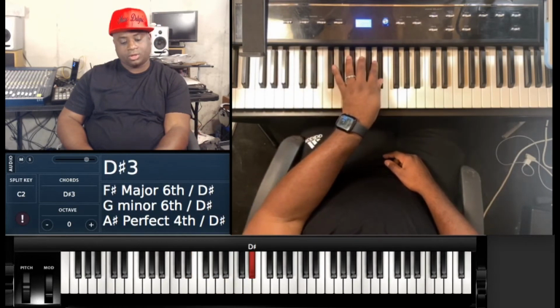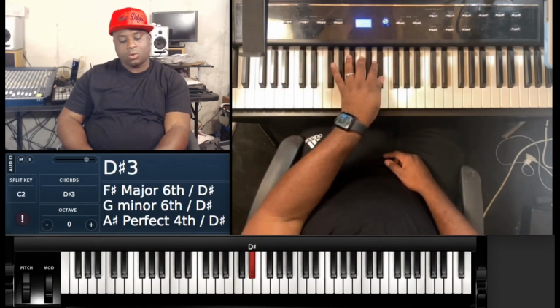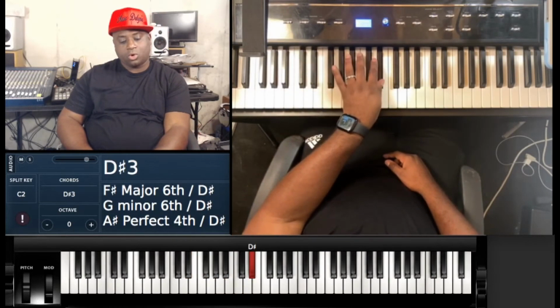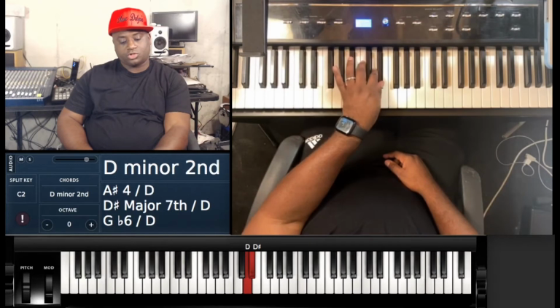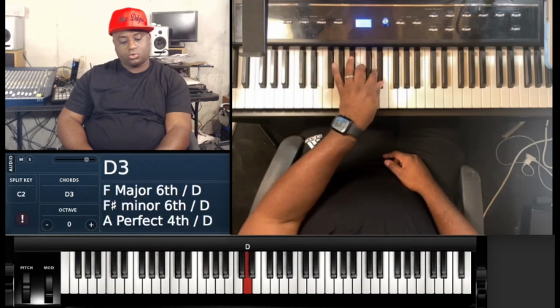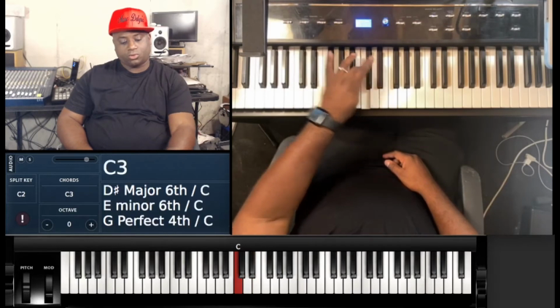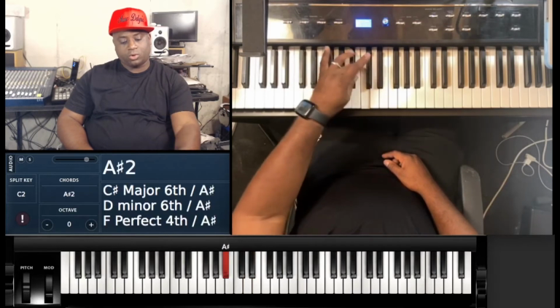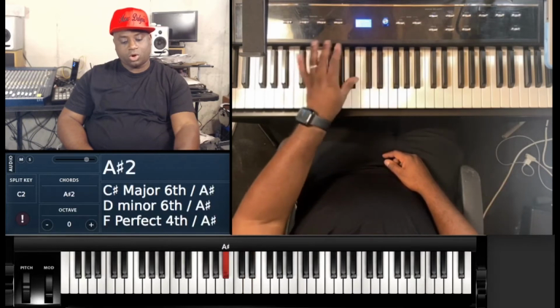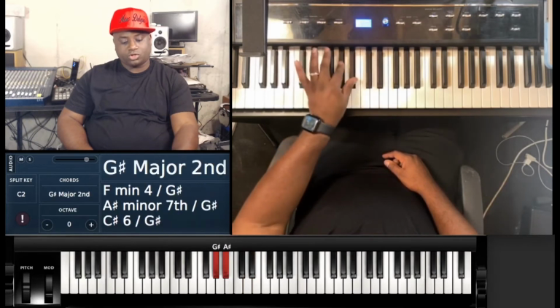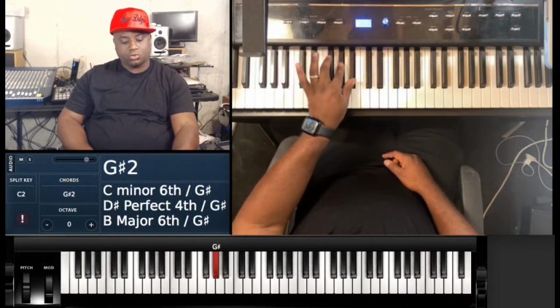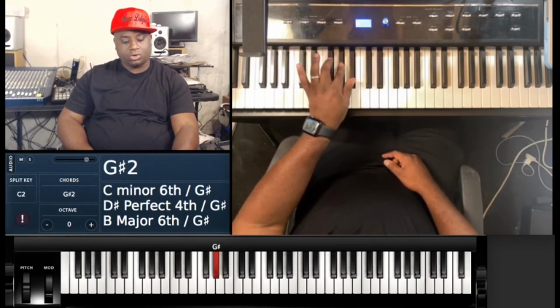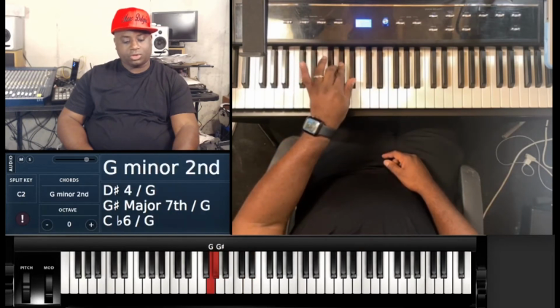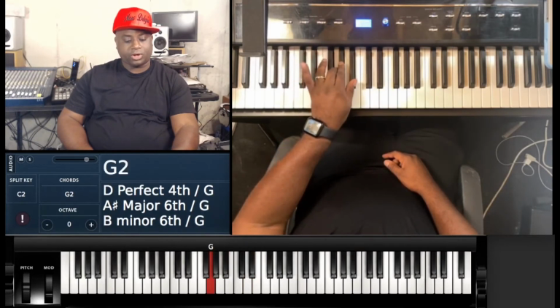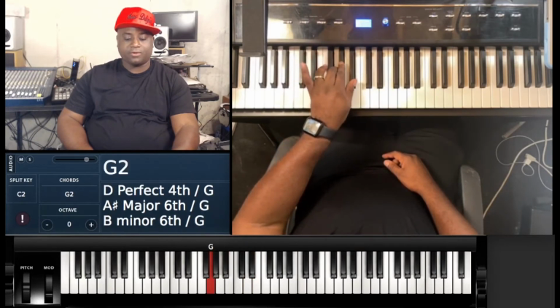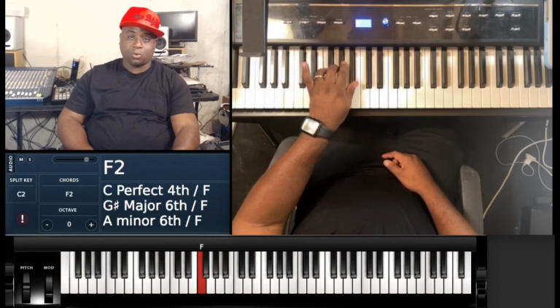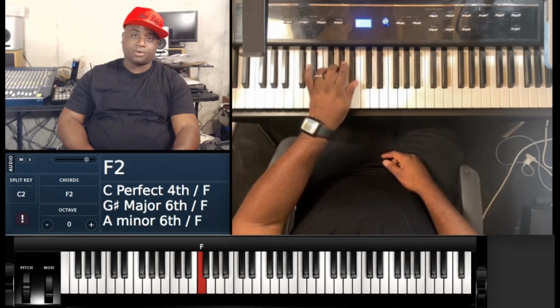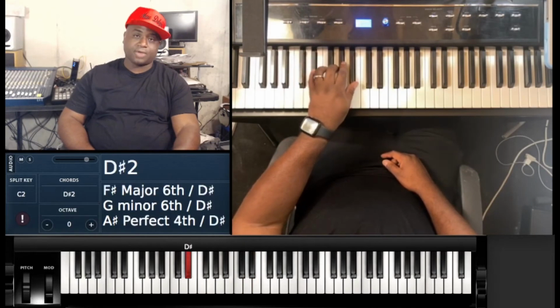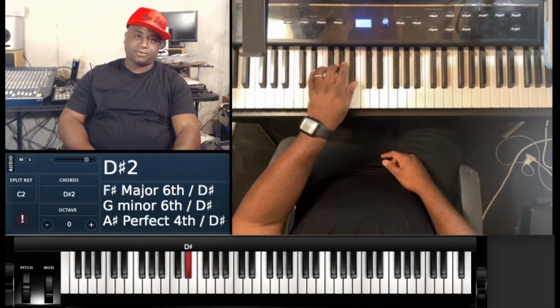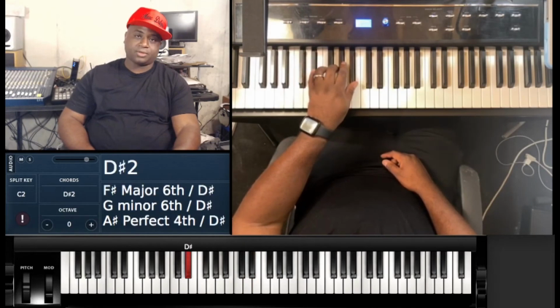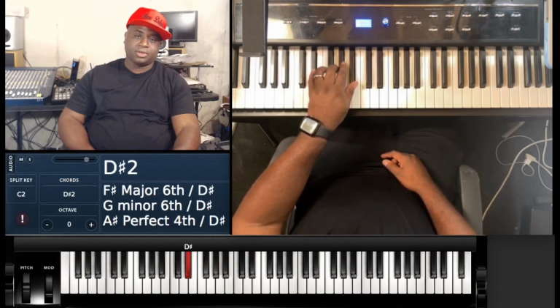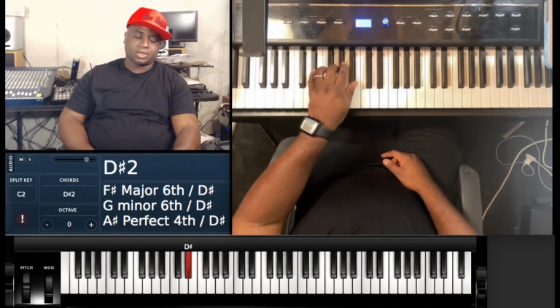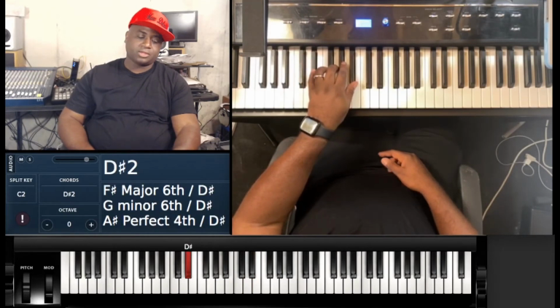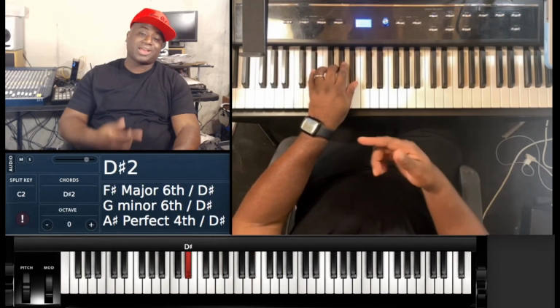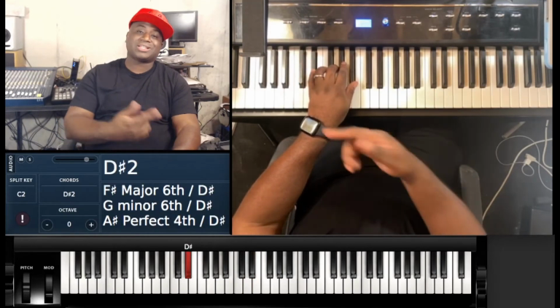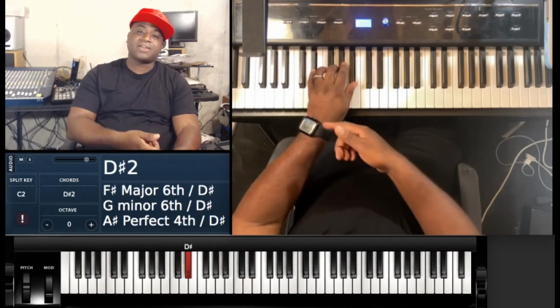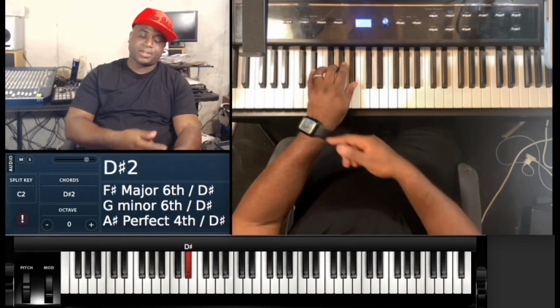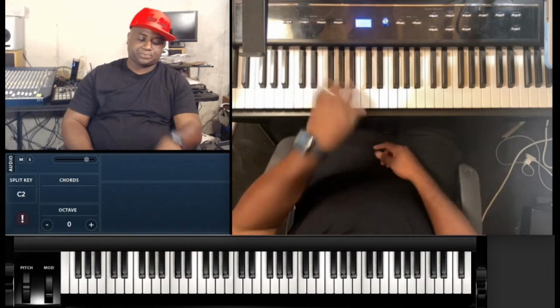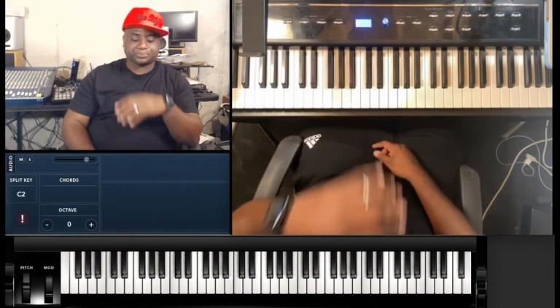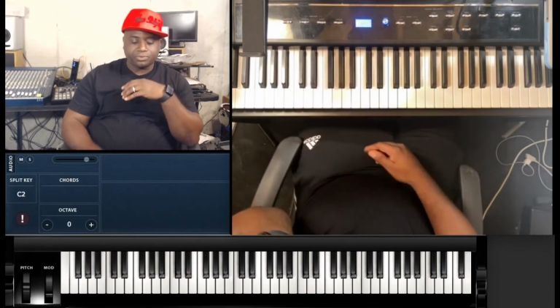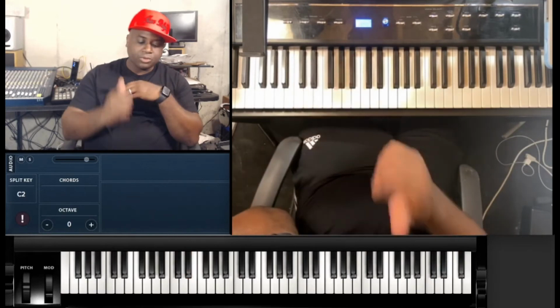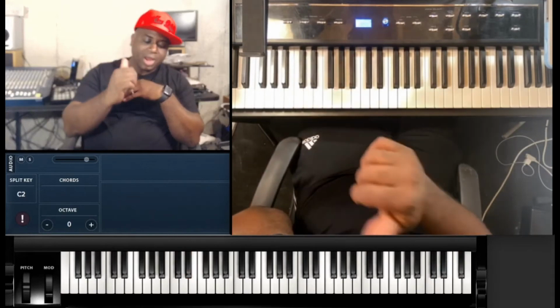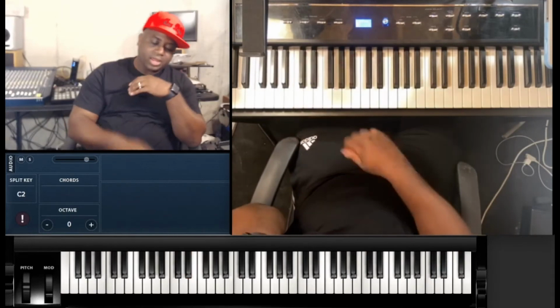Okay, so one, two, three, four, five, three, two, one — one, two, three, one, two, three, four, five. Okay, so that is the left hand.